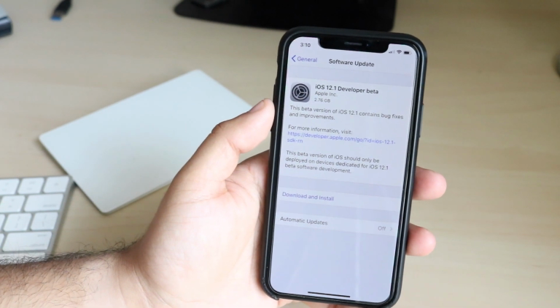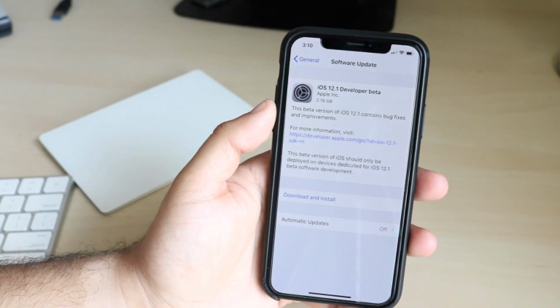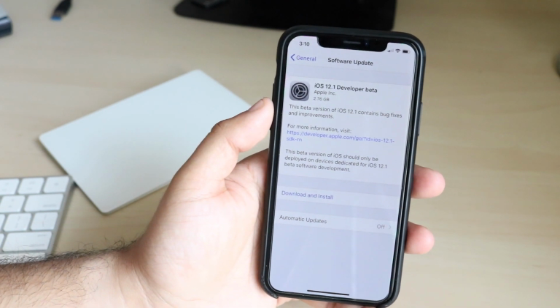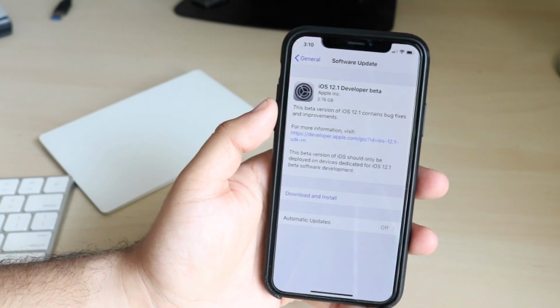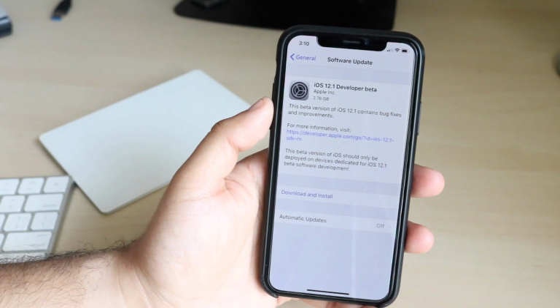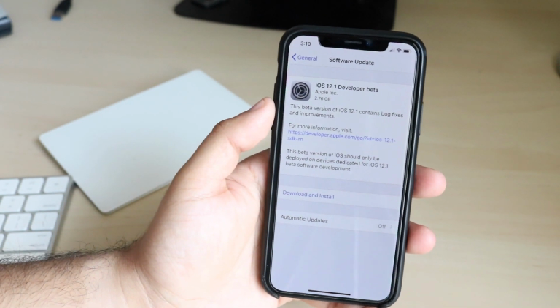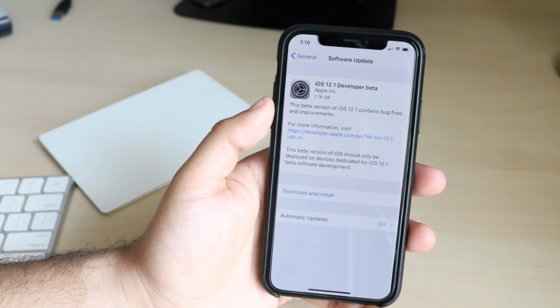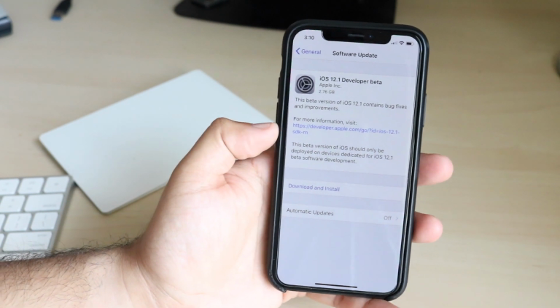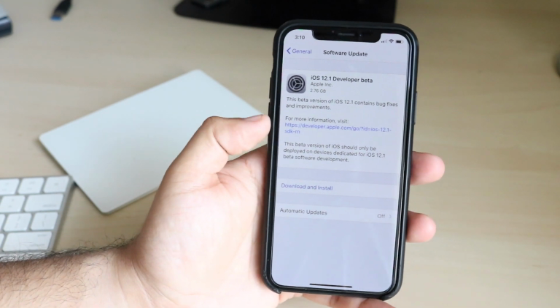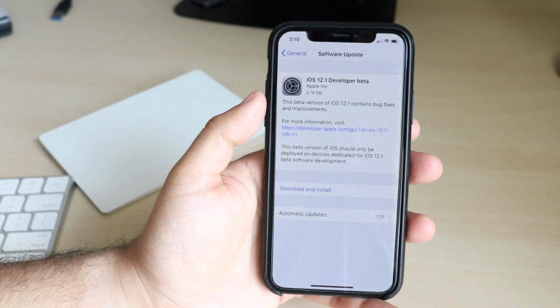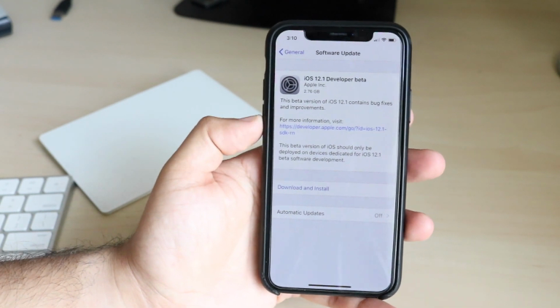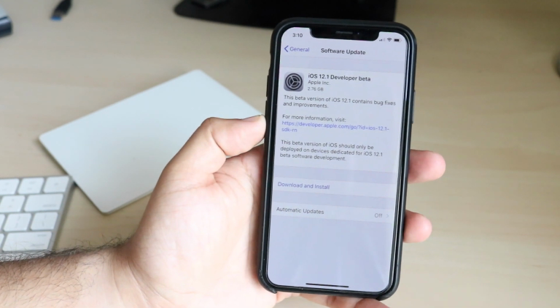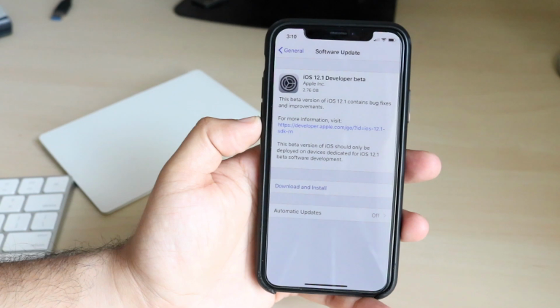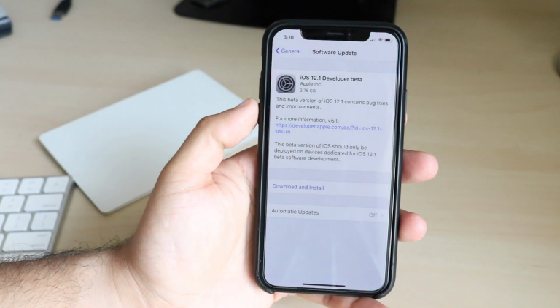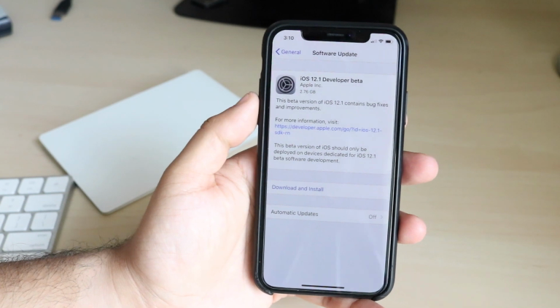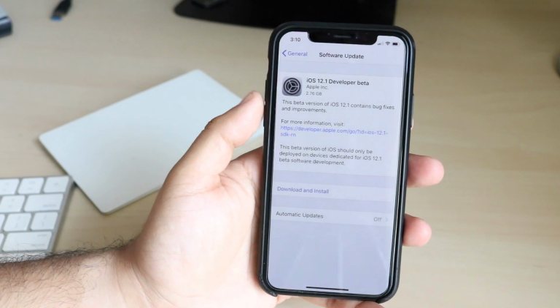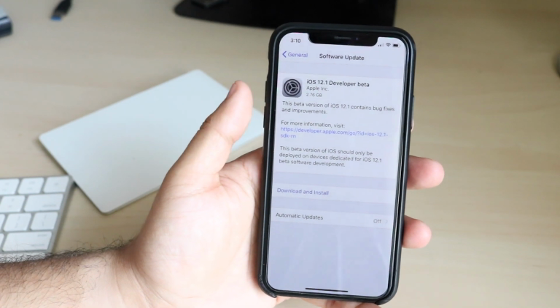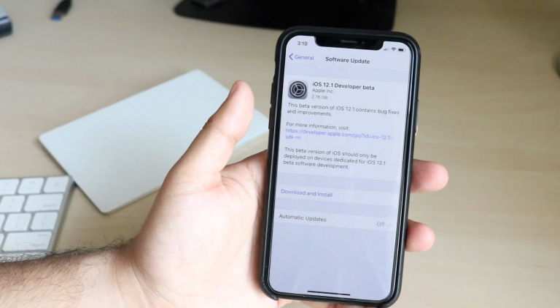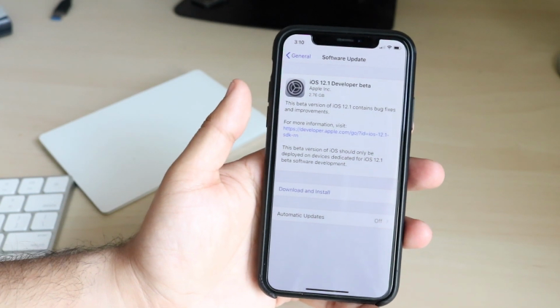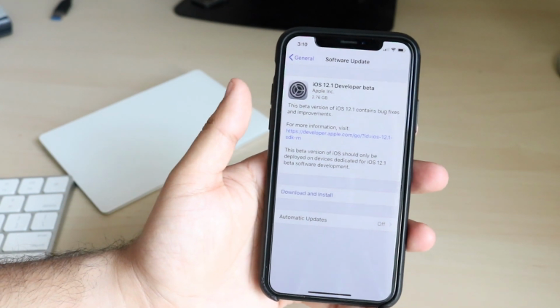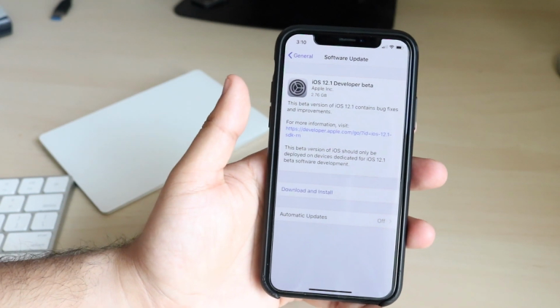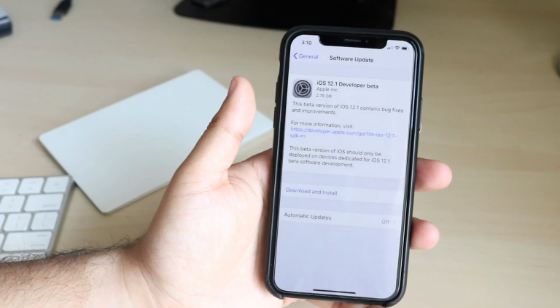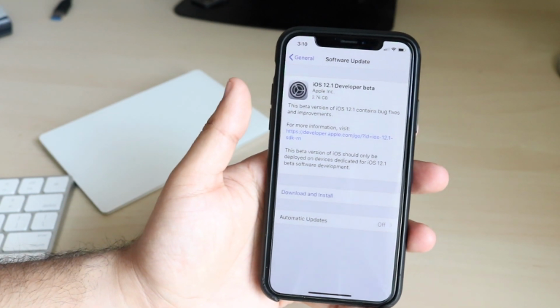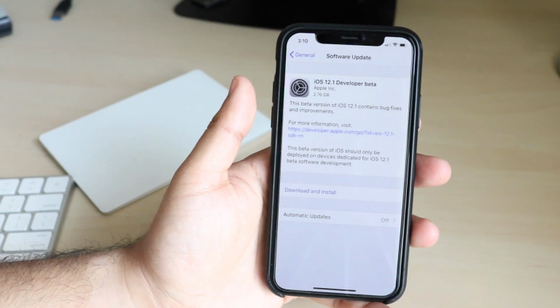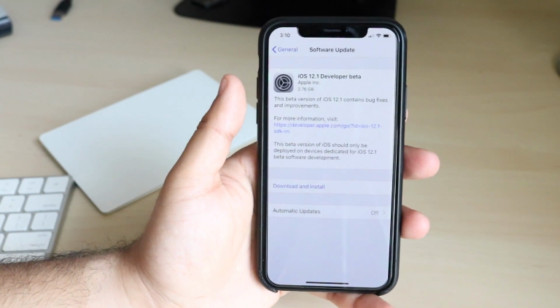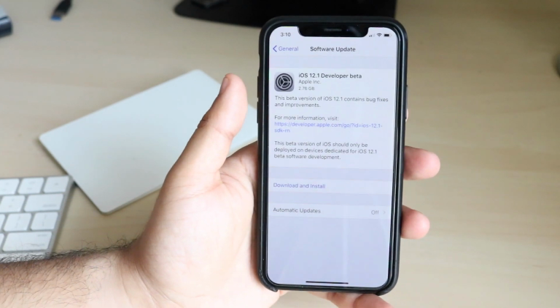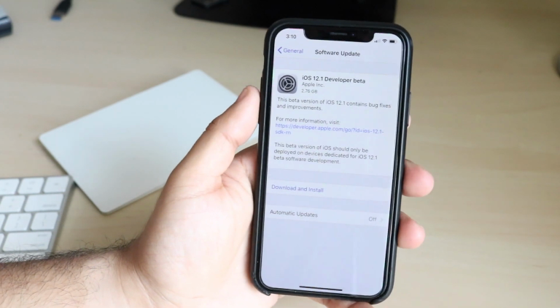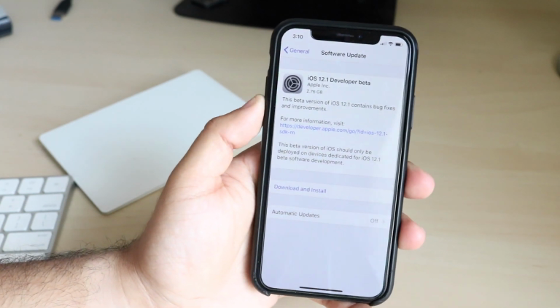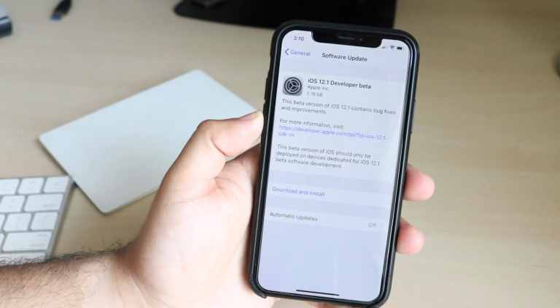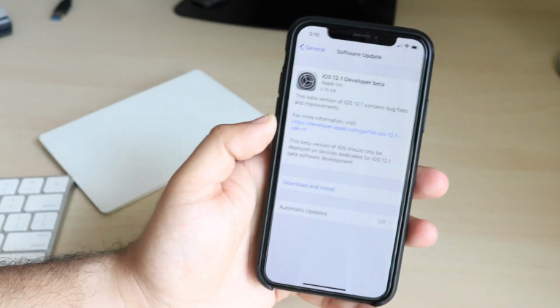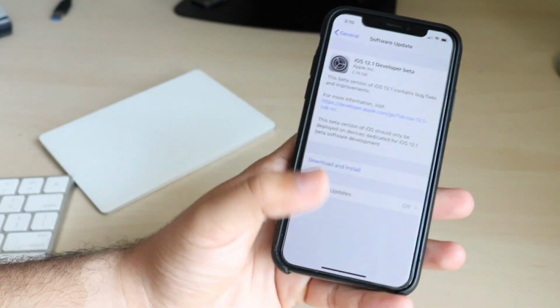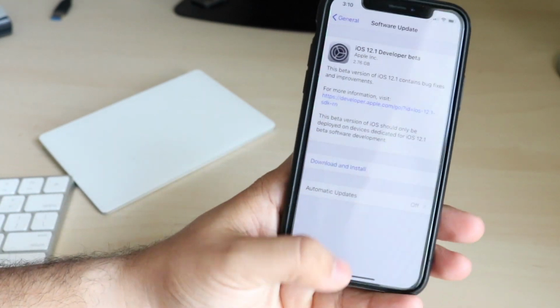It does kind of suck because I wanted to go and explore iOS 12 a little bit more. I was thankfully on the official version, not in a beta anymore — and literally, what do you know, a beta comes out. But your boy's got to go update to the betas to let you guys know what's going on.